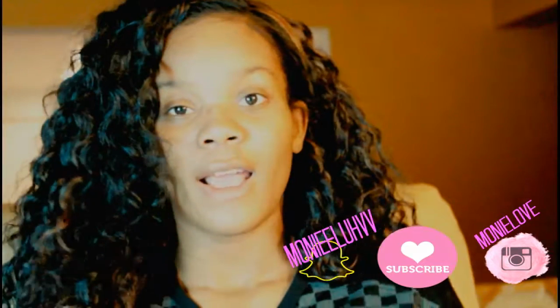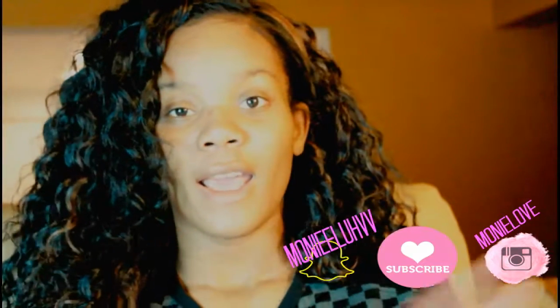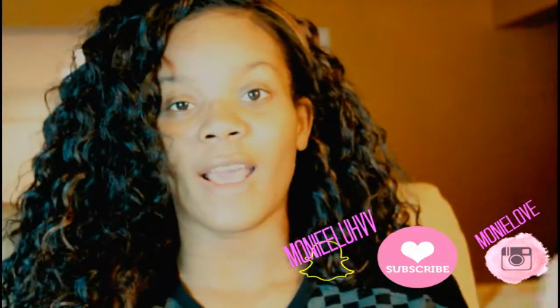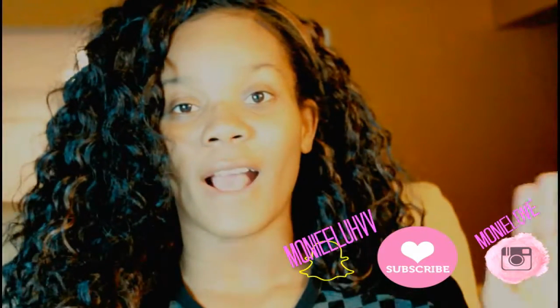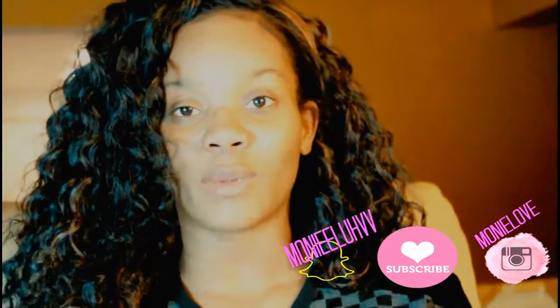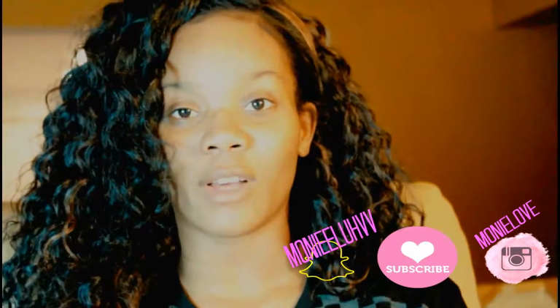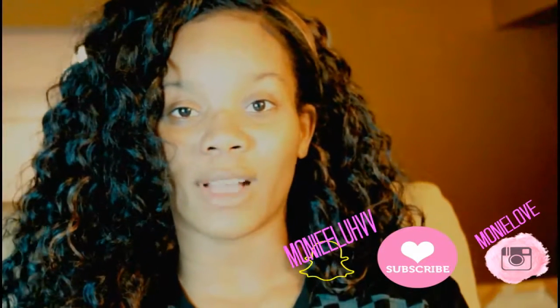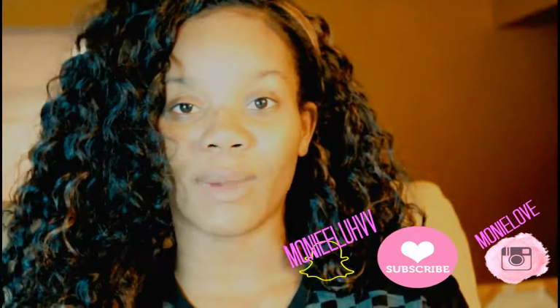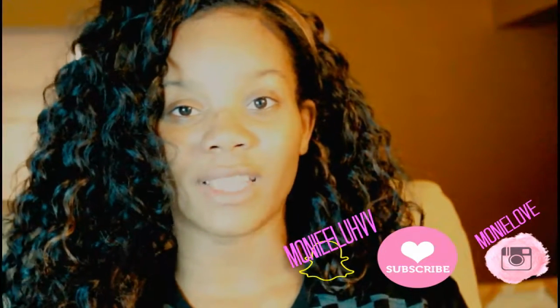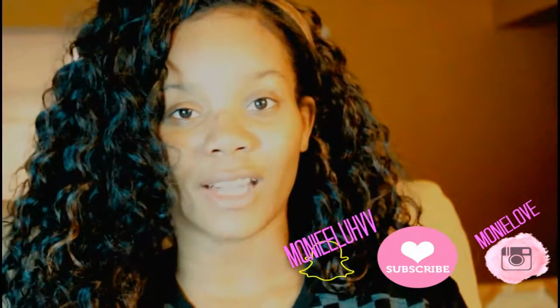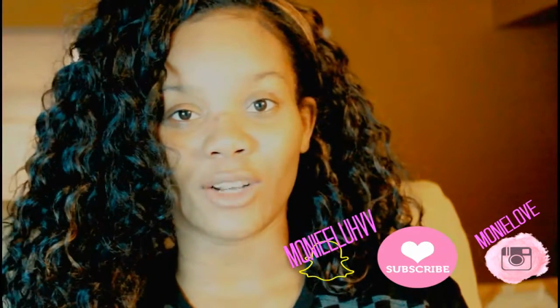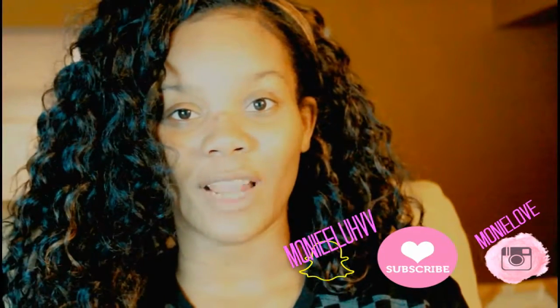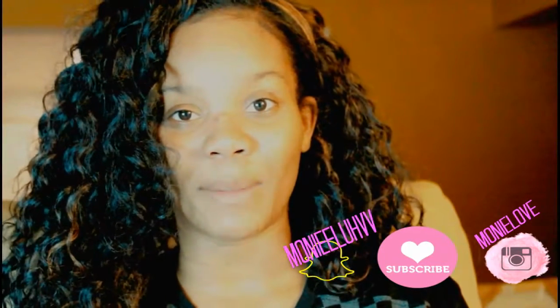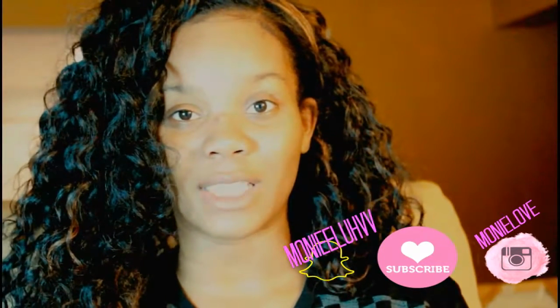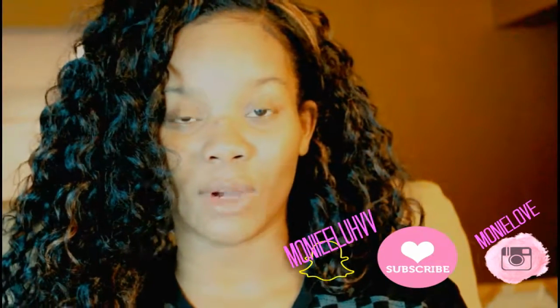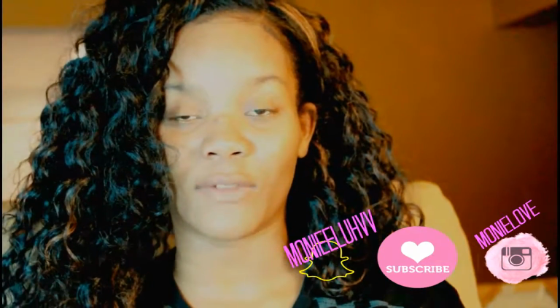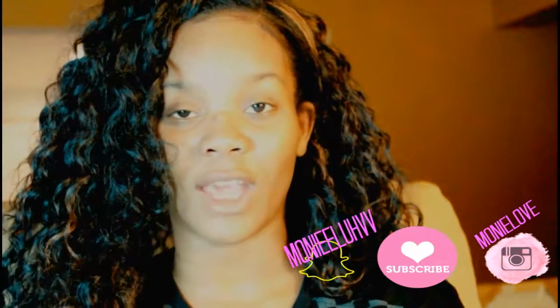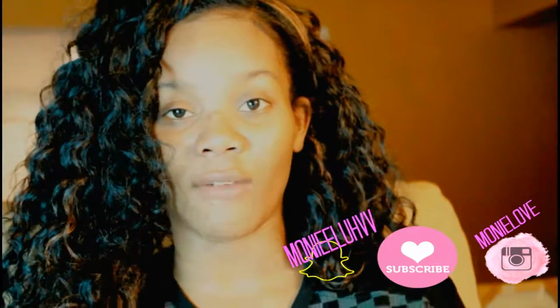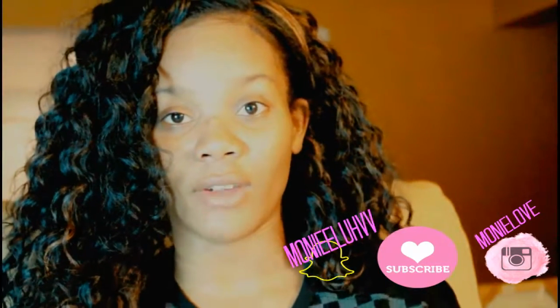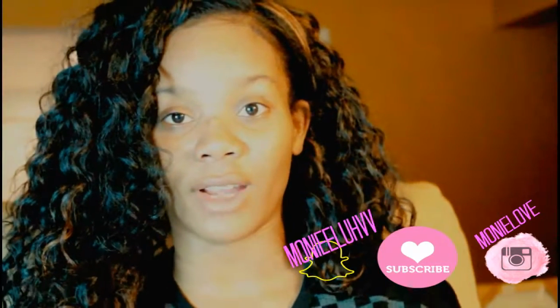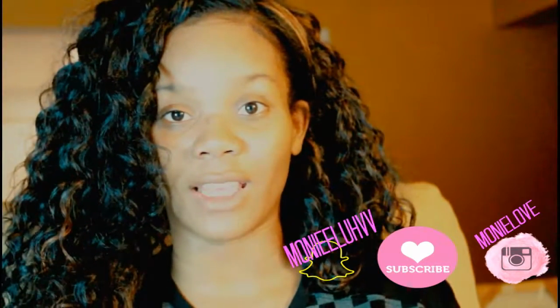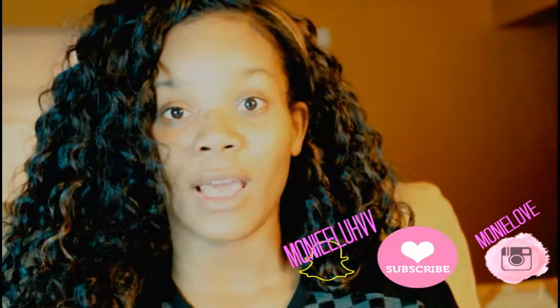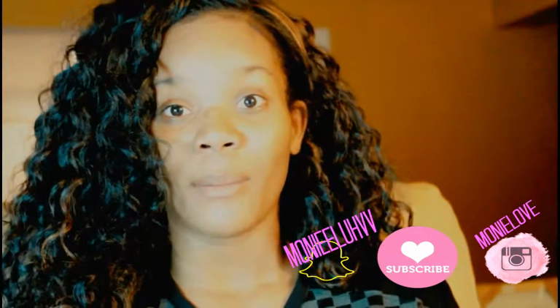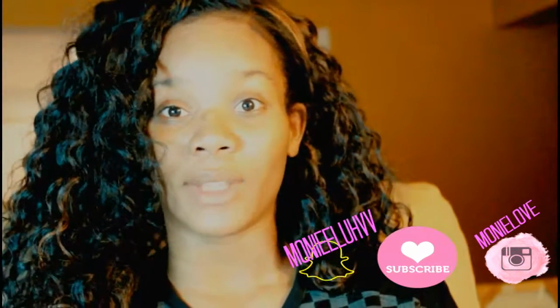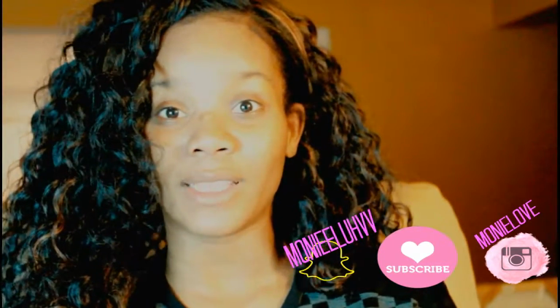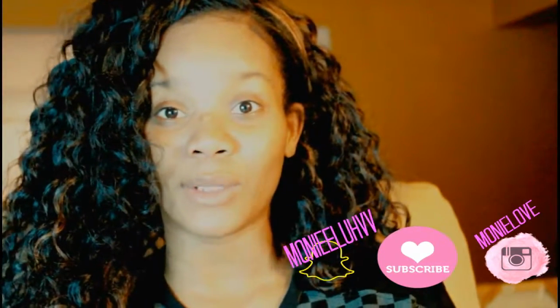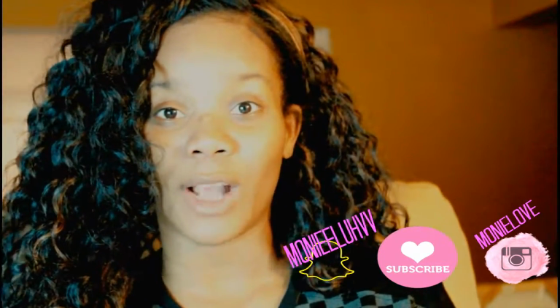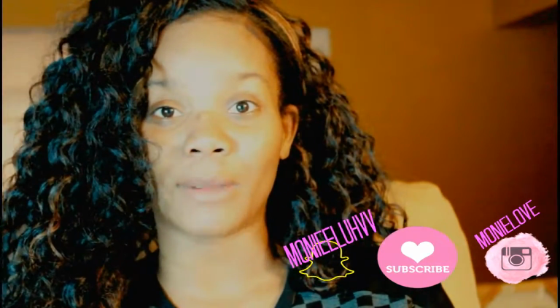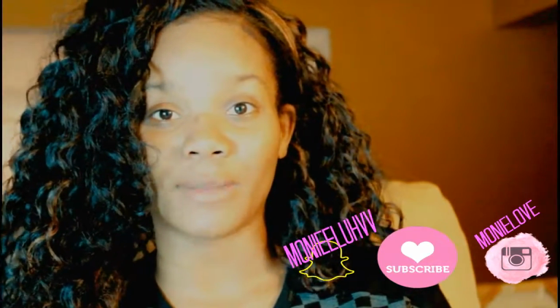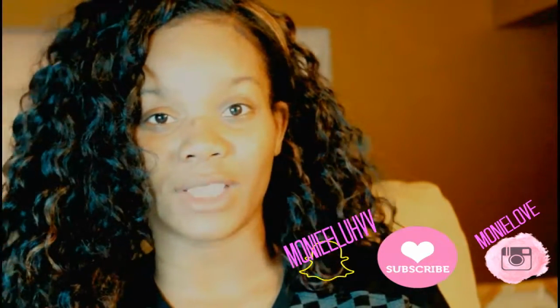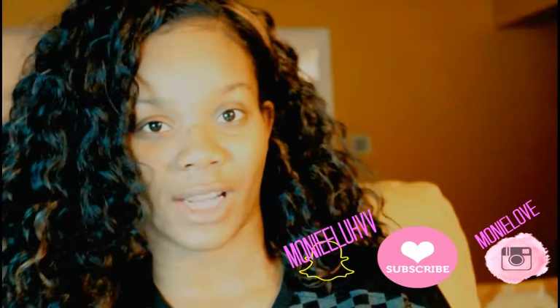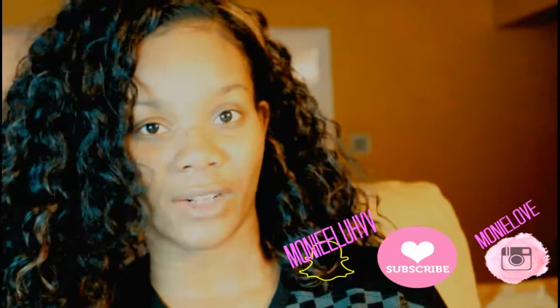Hey guys, welcome back to my channel. My name is Simone. If you haven't already, please subscribe to my channel.